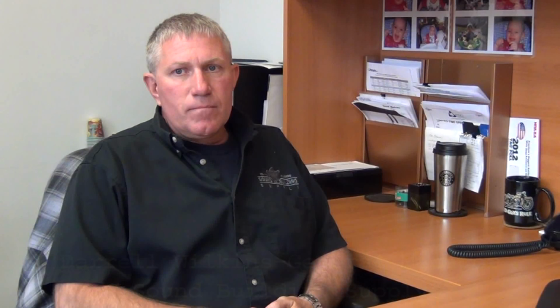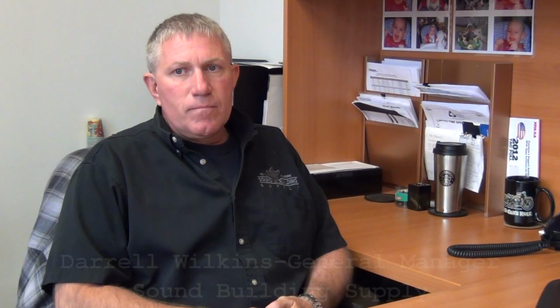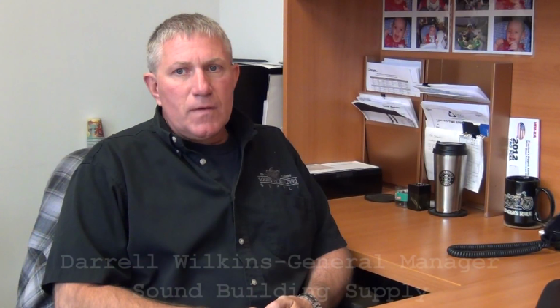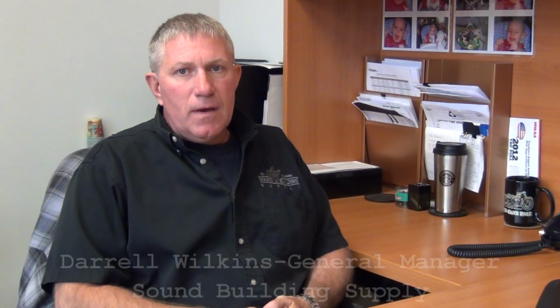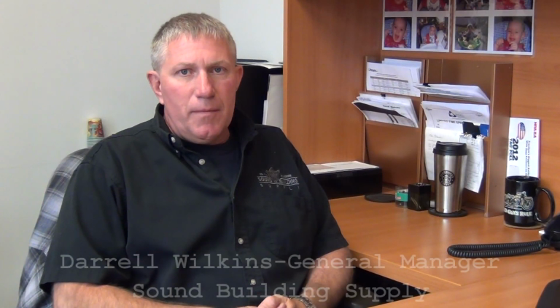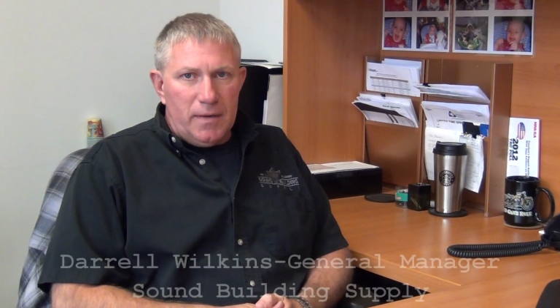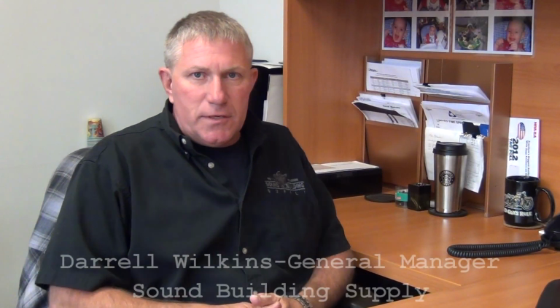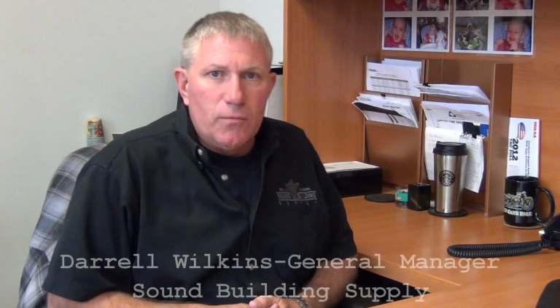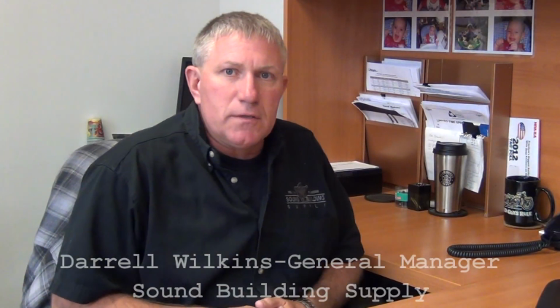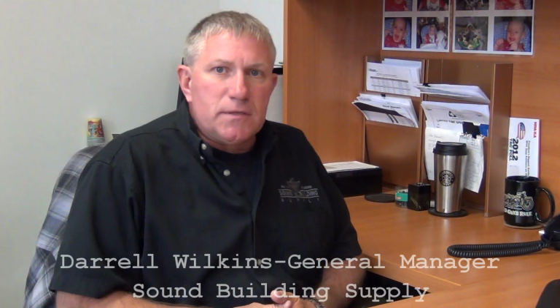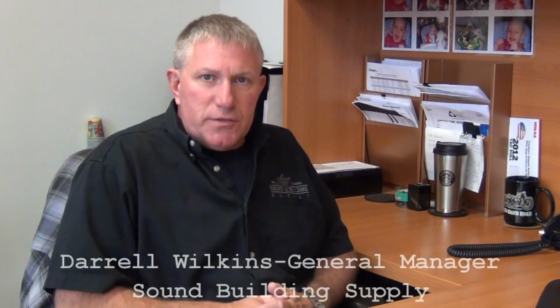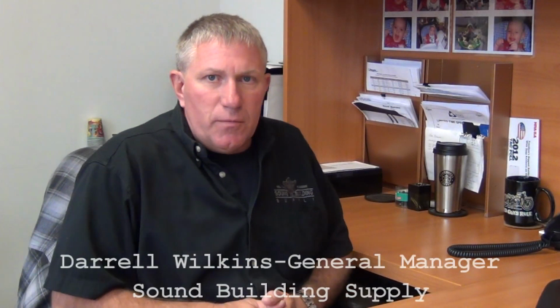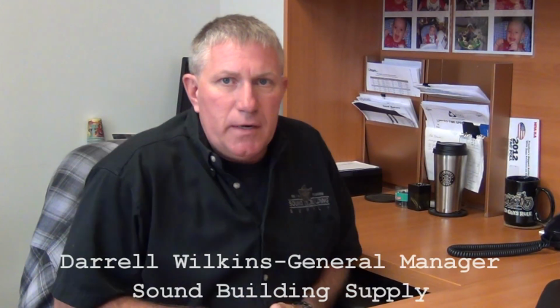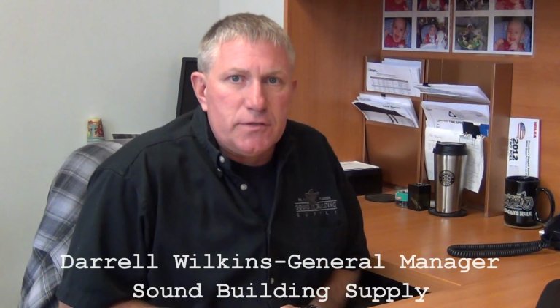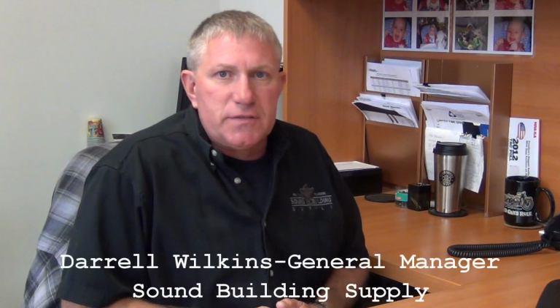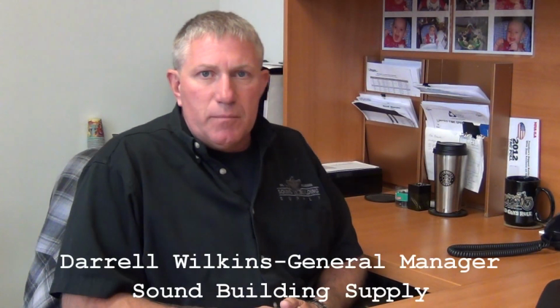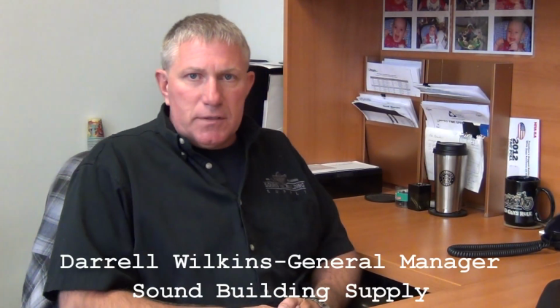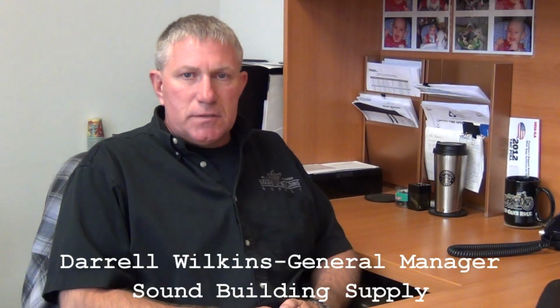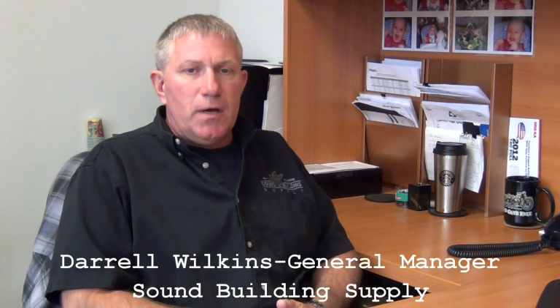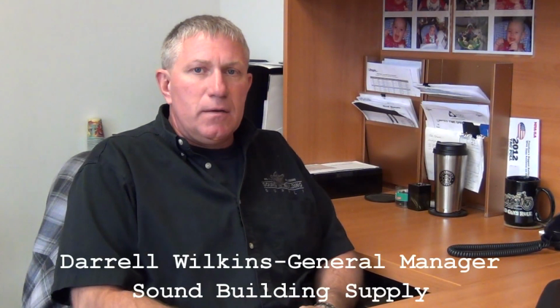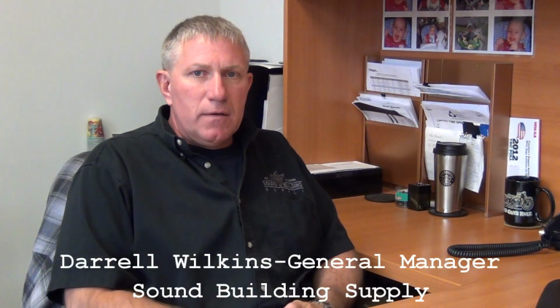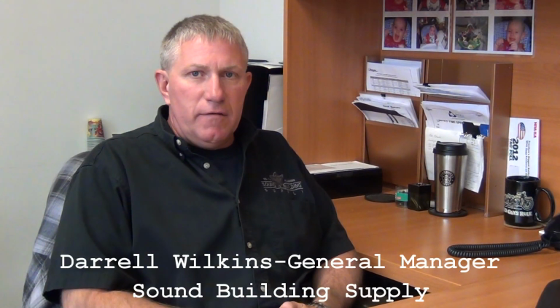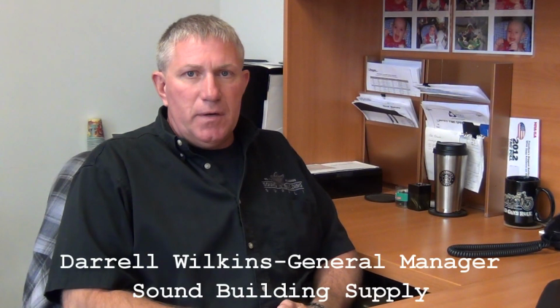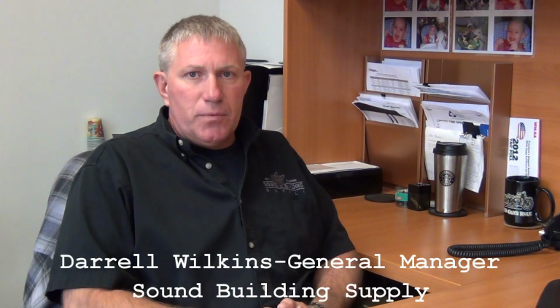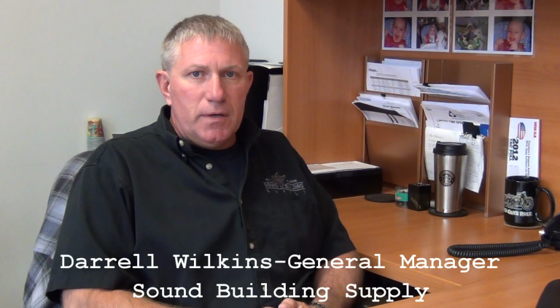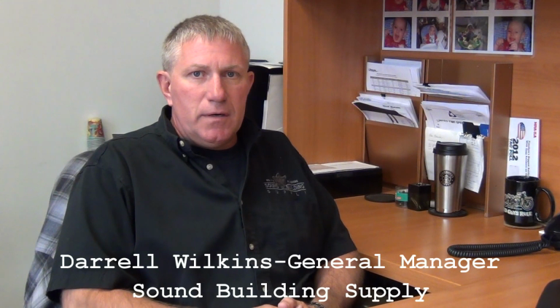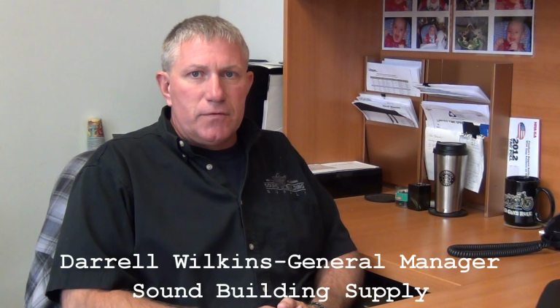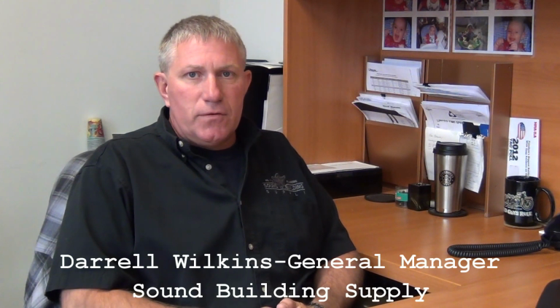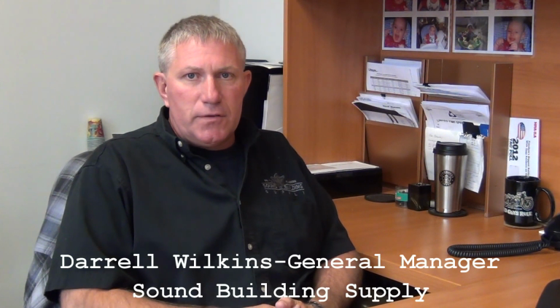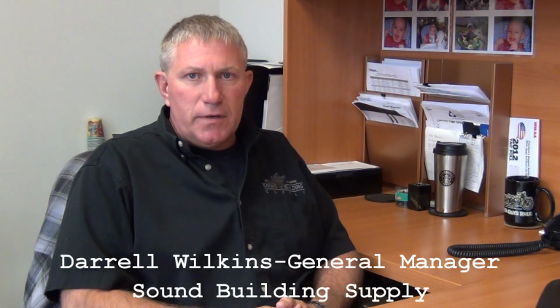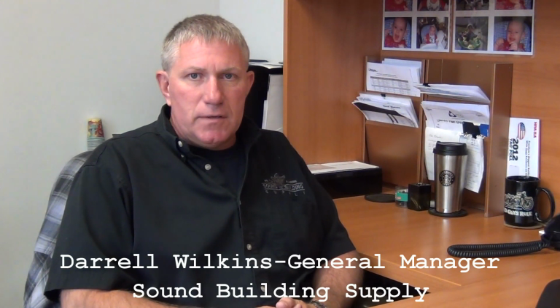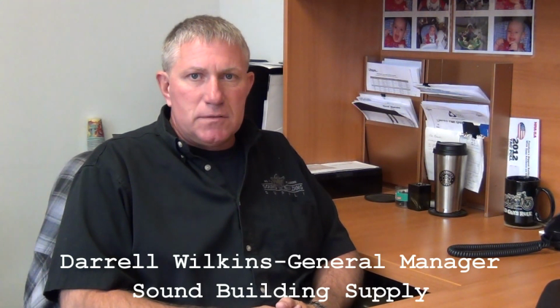Hi, my name is Darrell Wilkins. I'm General Manager of Sound Building Supply. I've been employed here for 33 years.